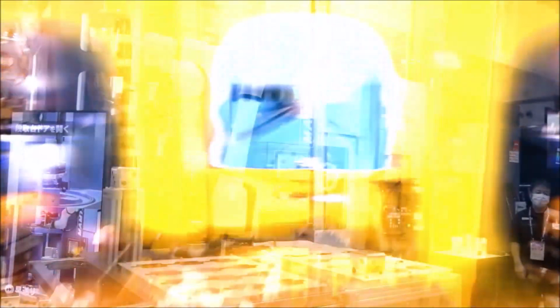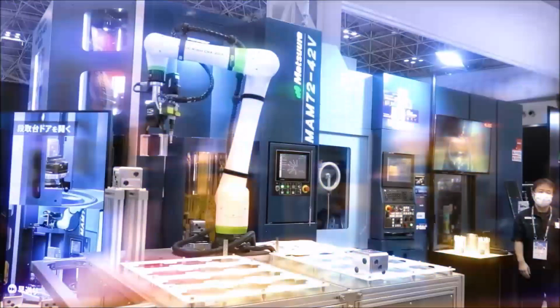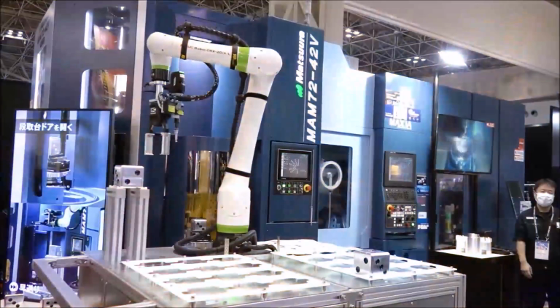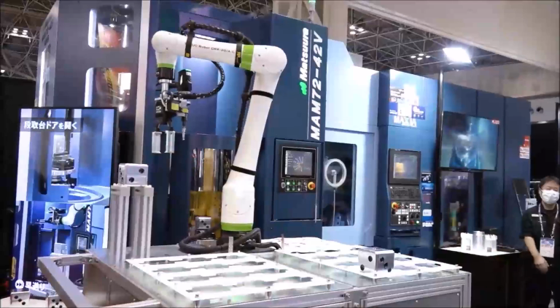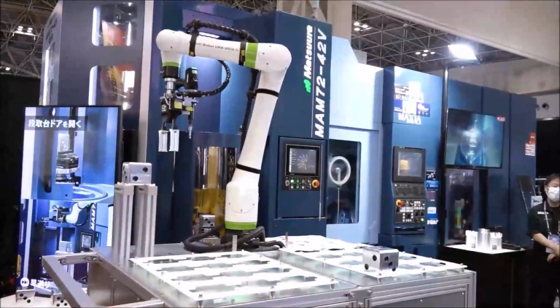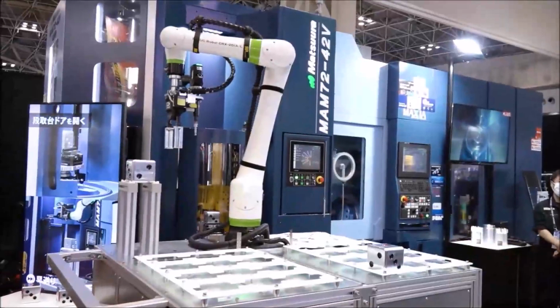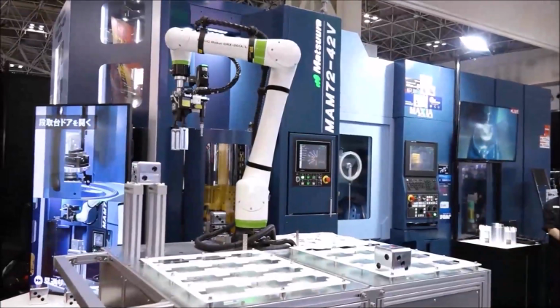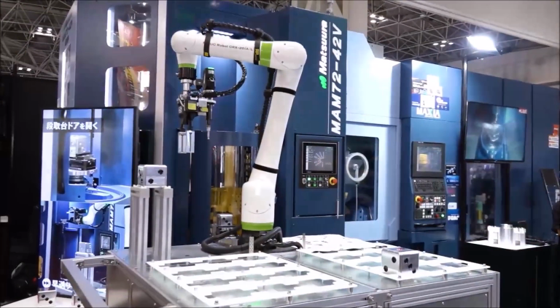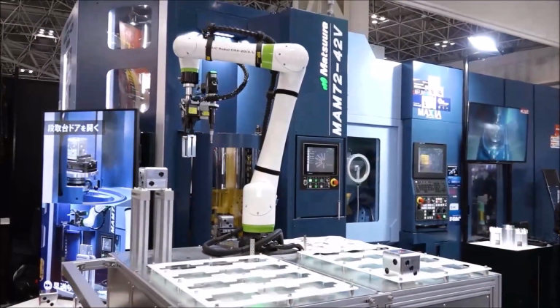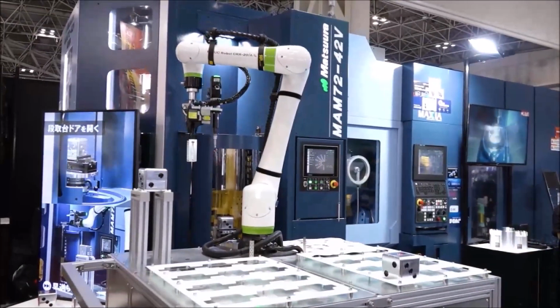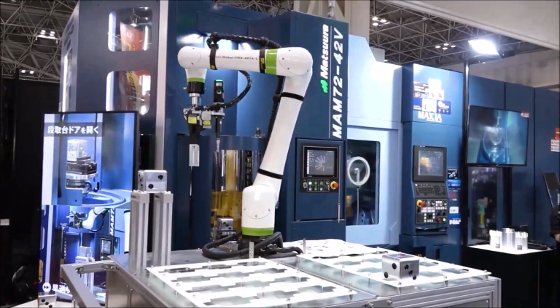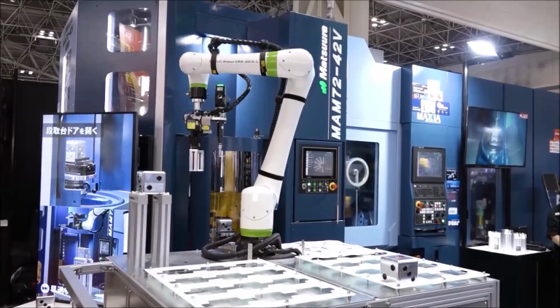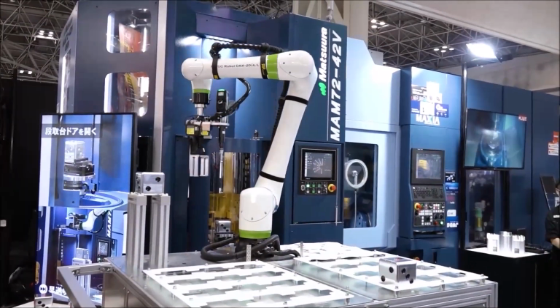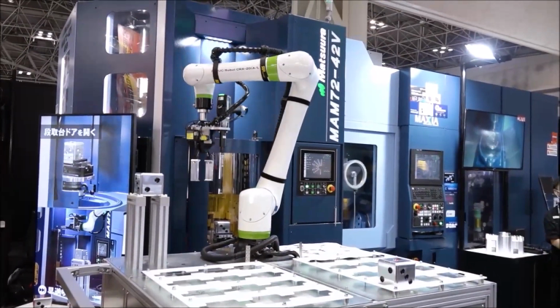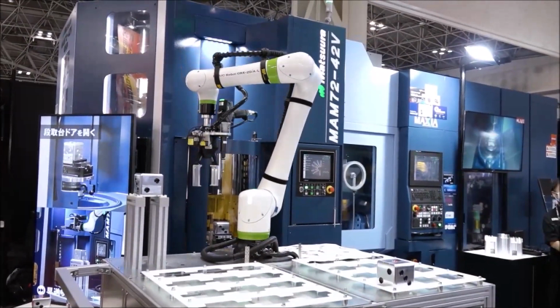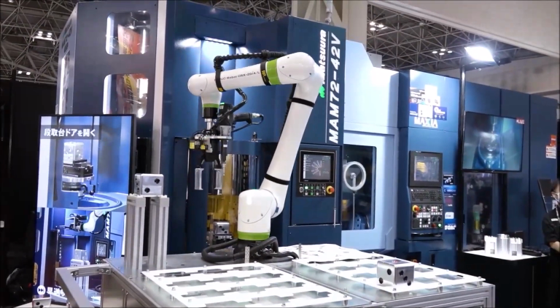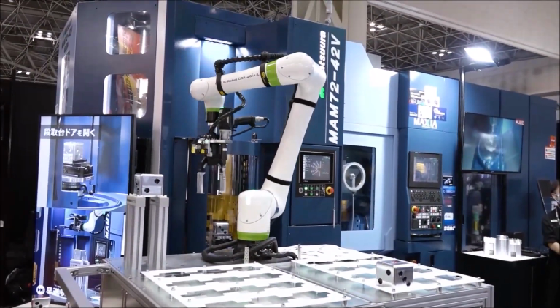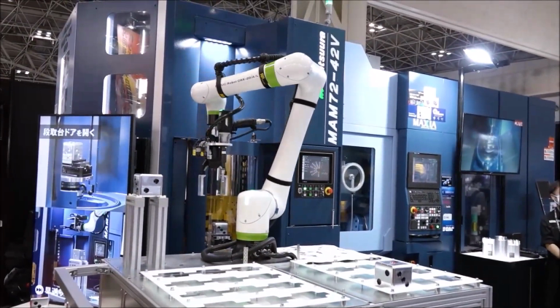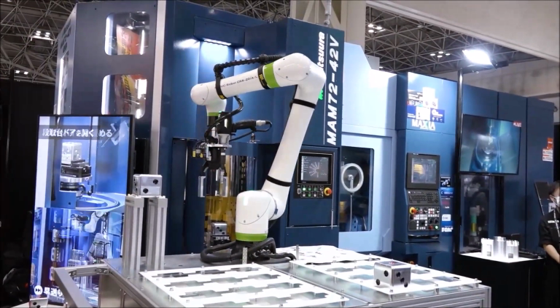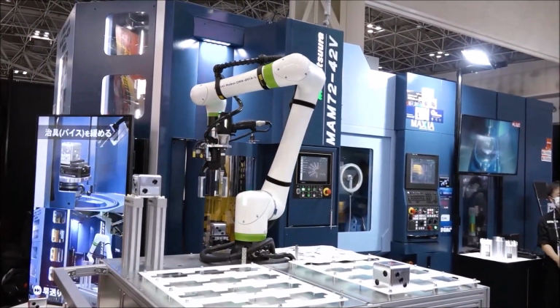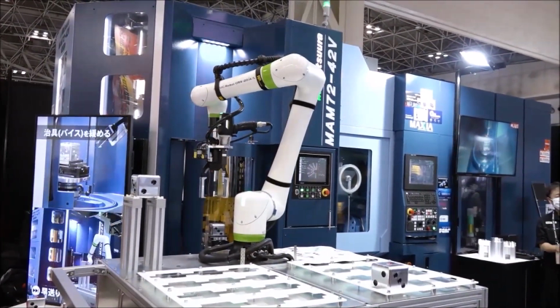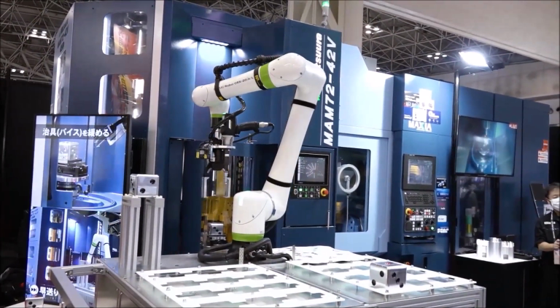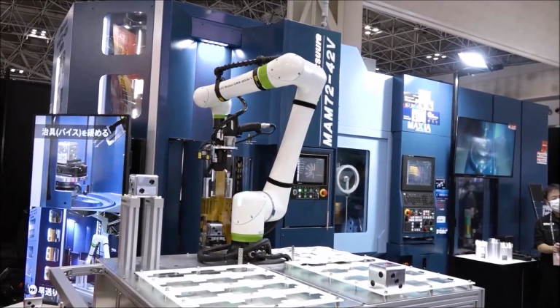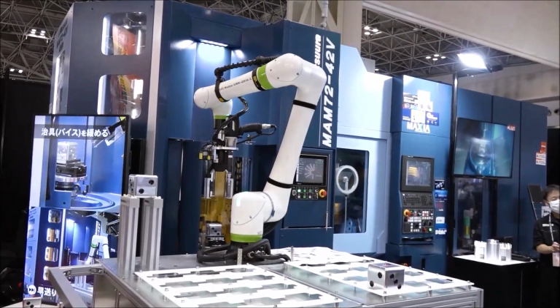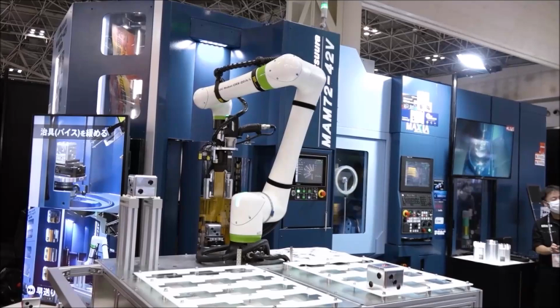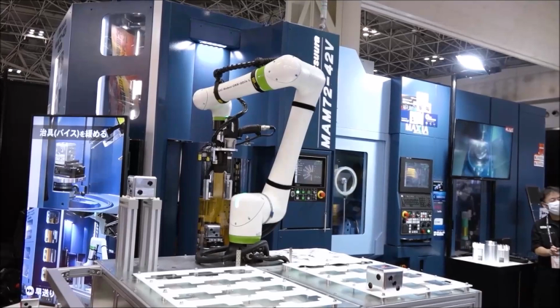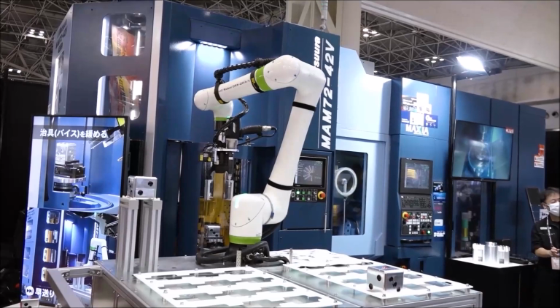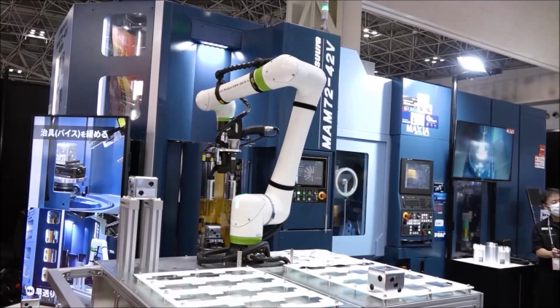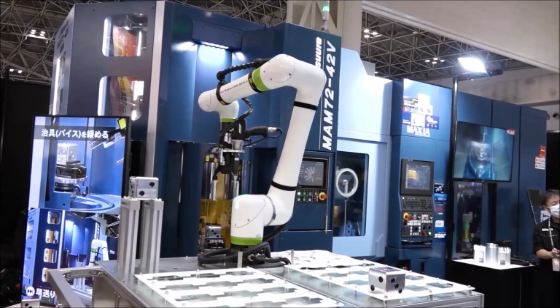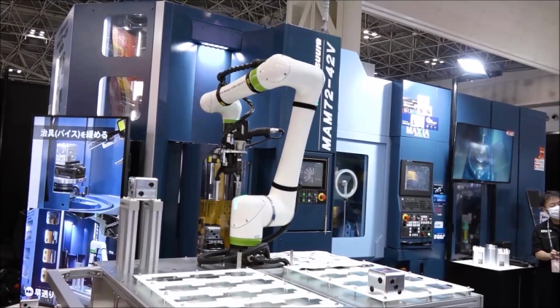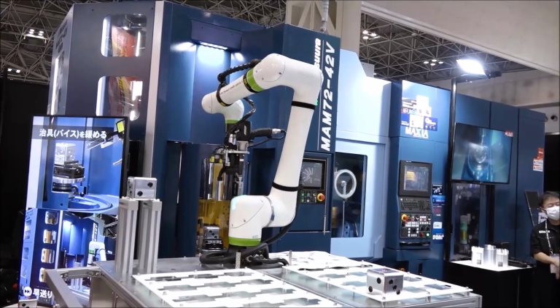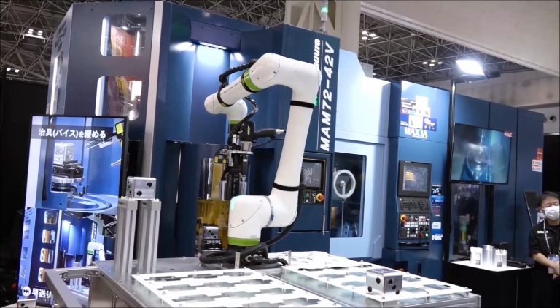I'm noticing two things you might want to go into detail about: one, the part difference, and two, there's a Cobot. Absolutely.